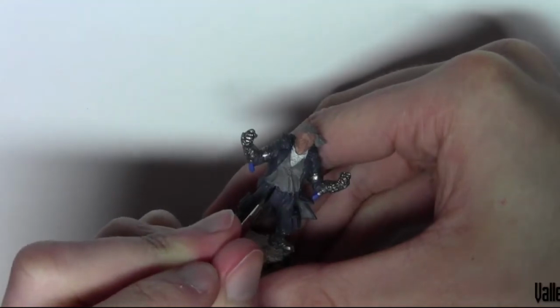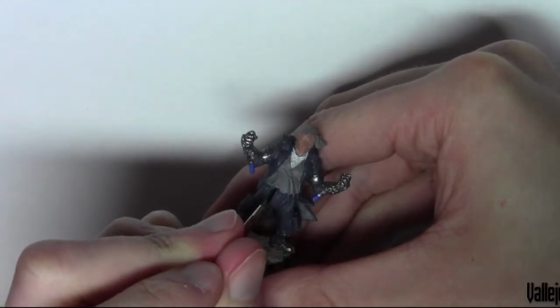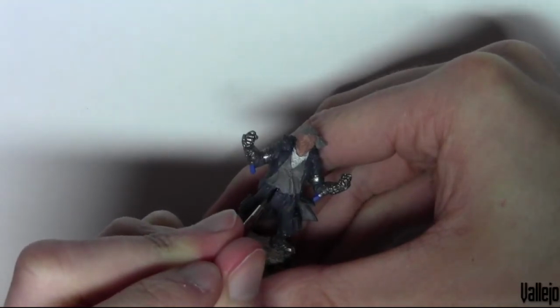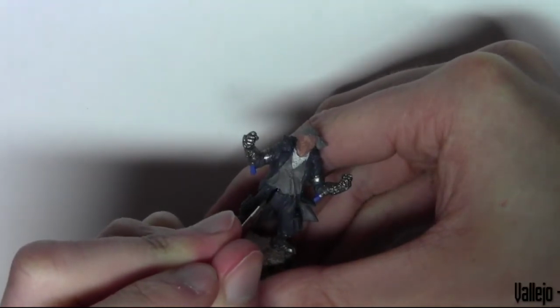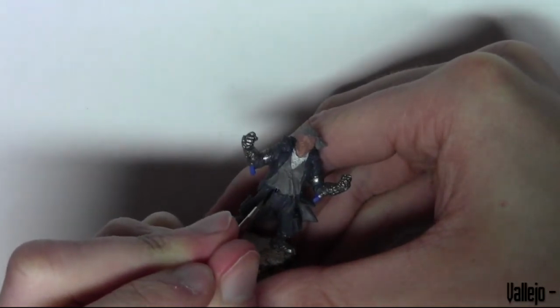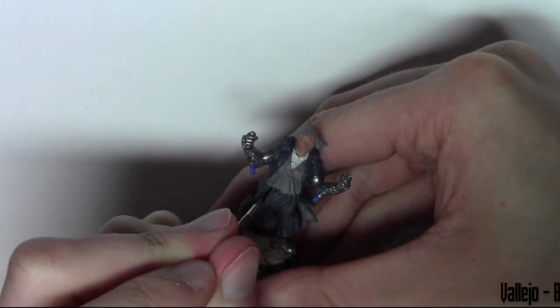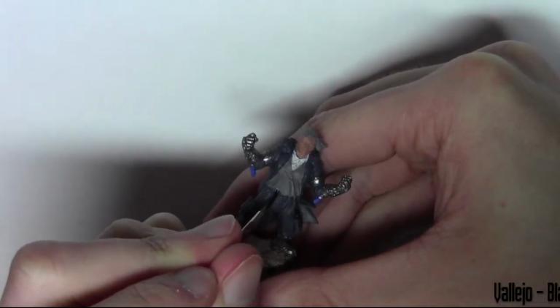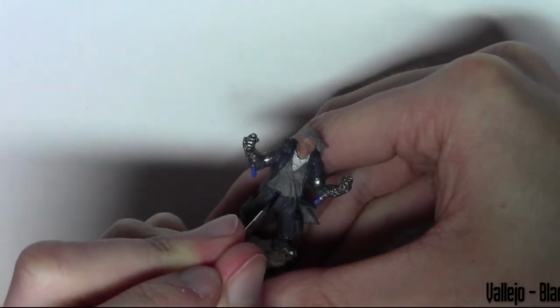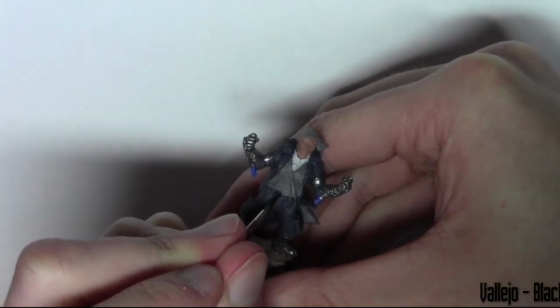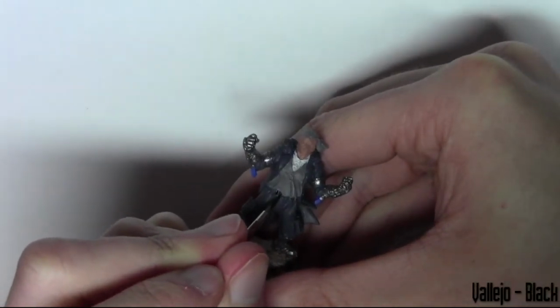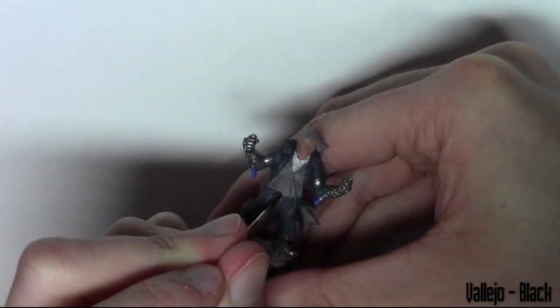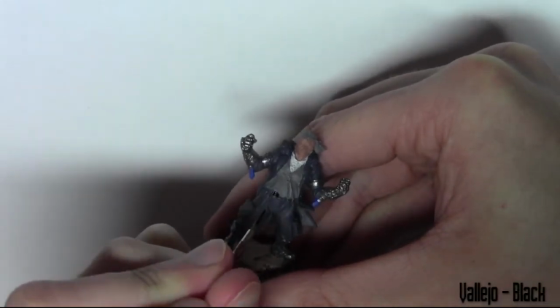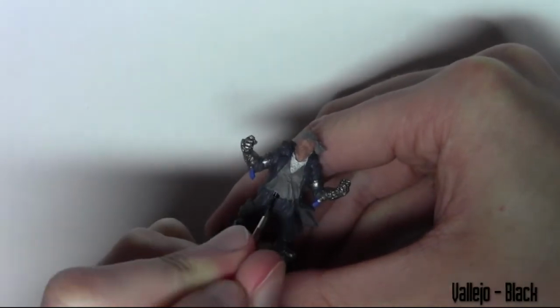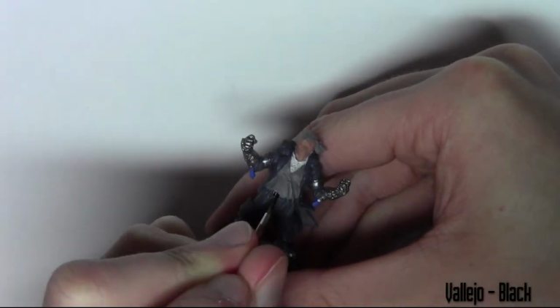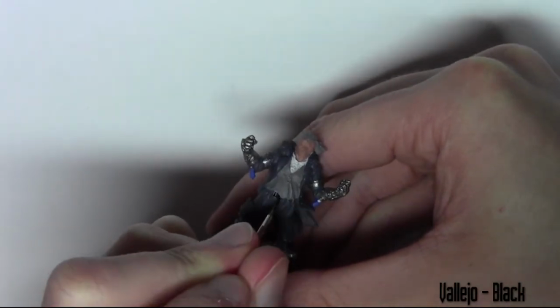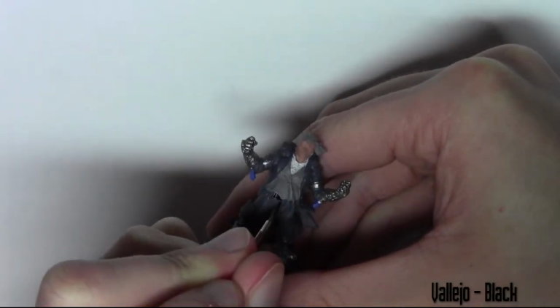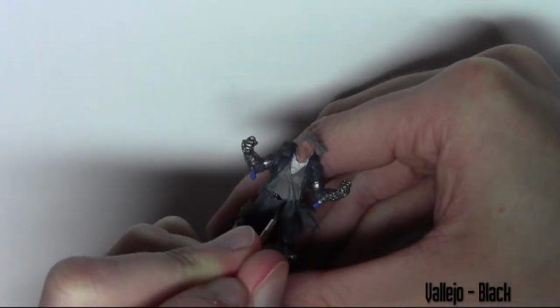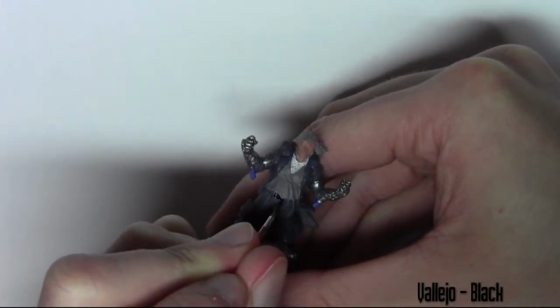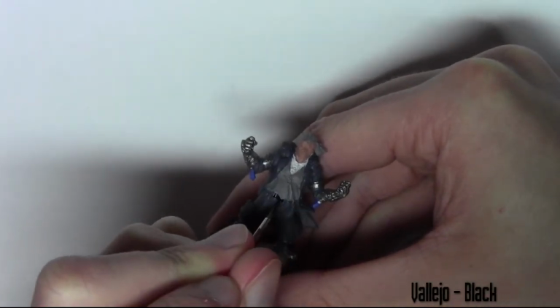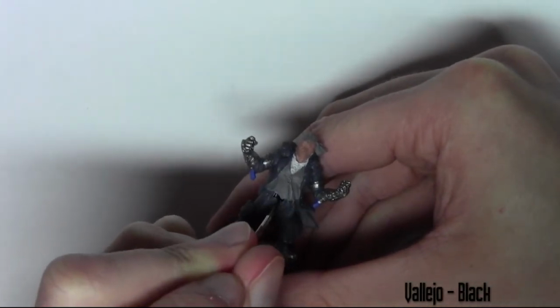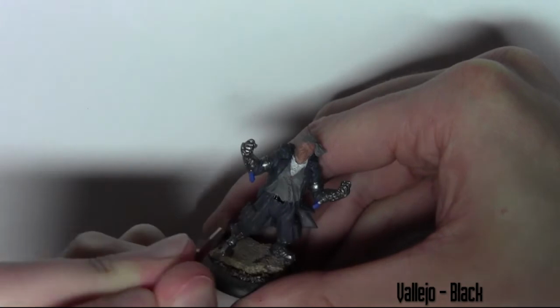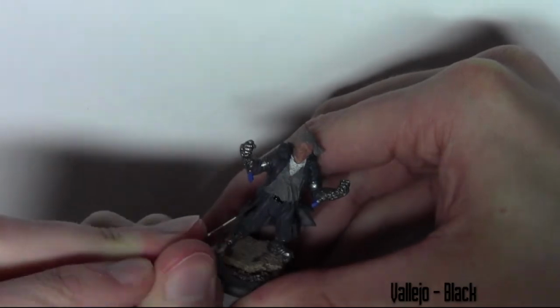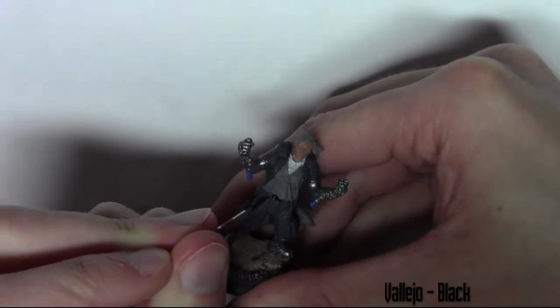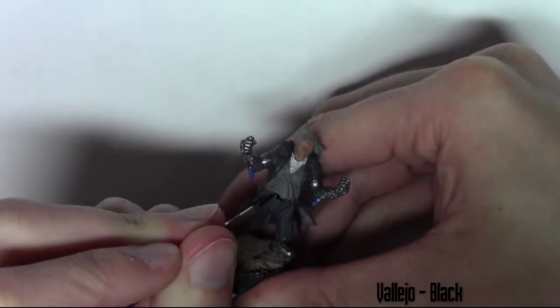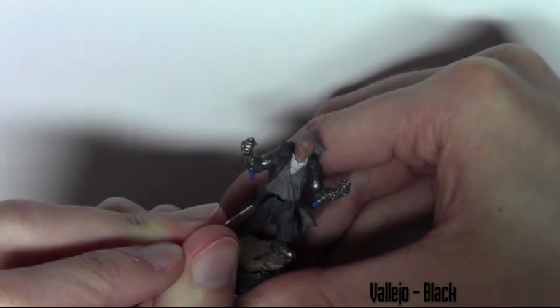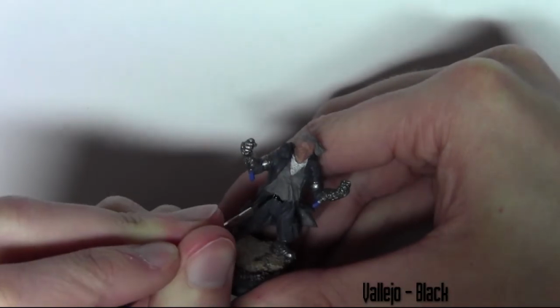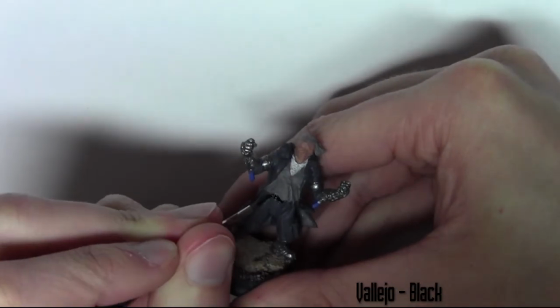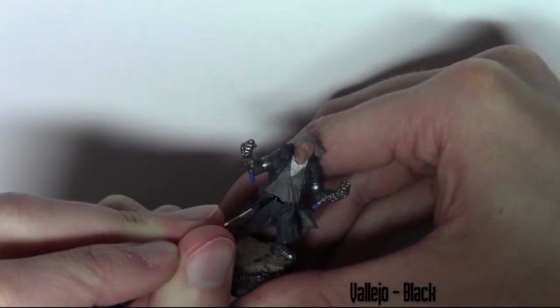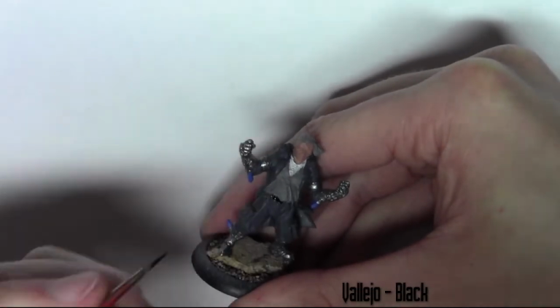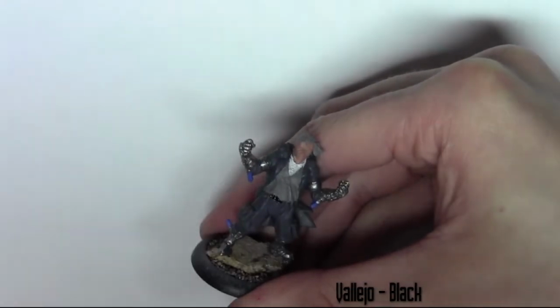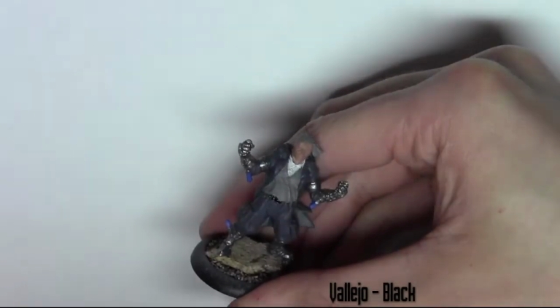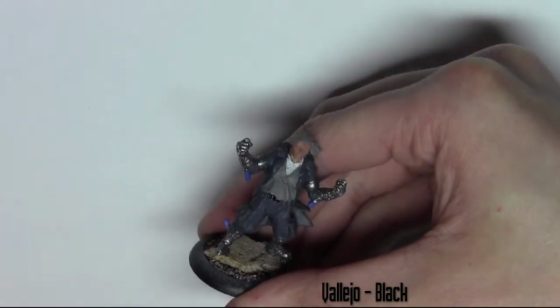Before I start using any inks on the model, I'm just going to paint in the belt using Vallejo Black.